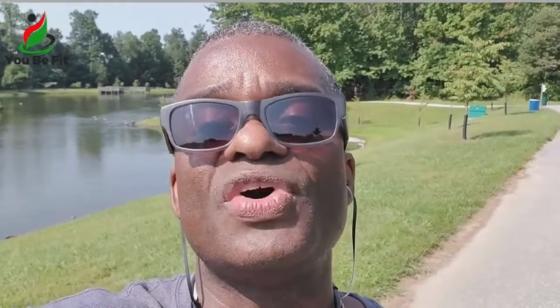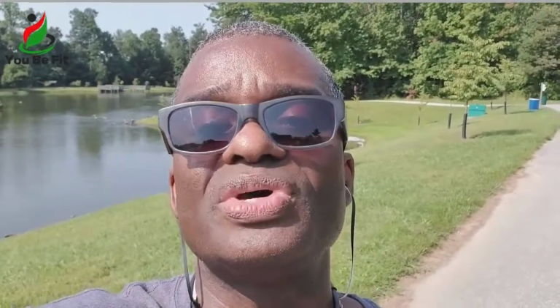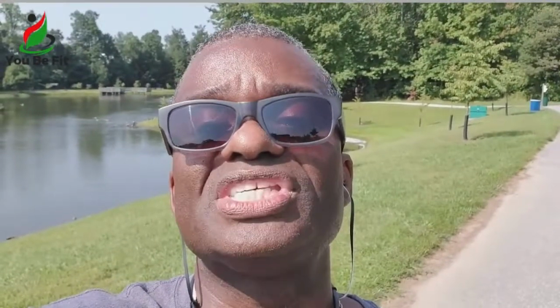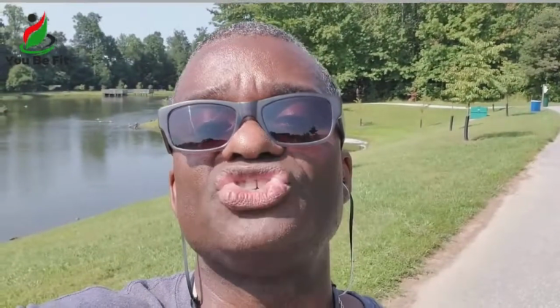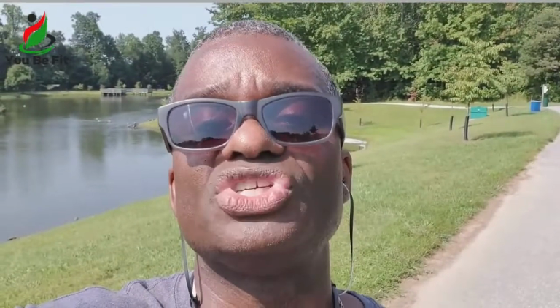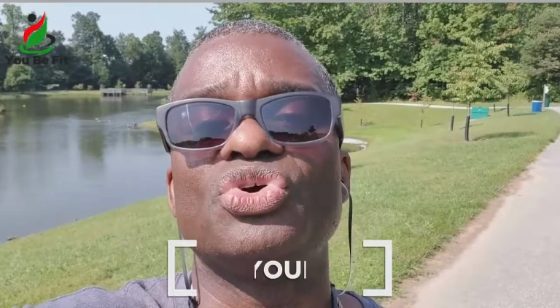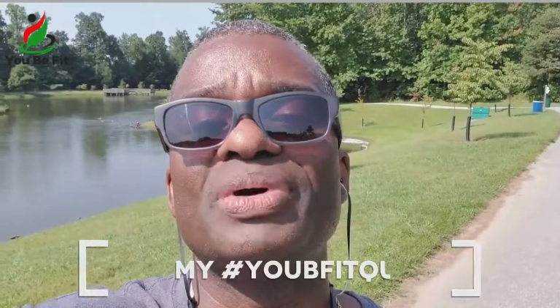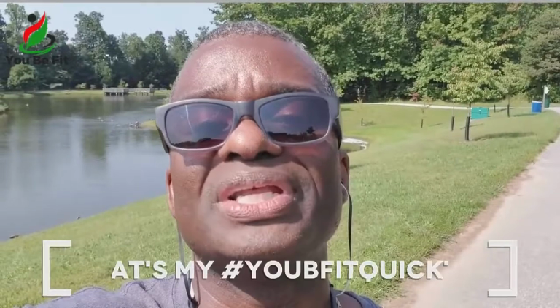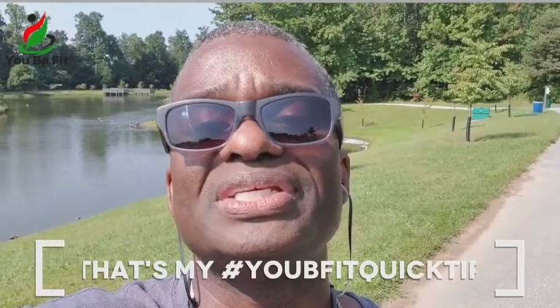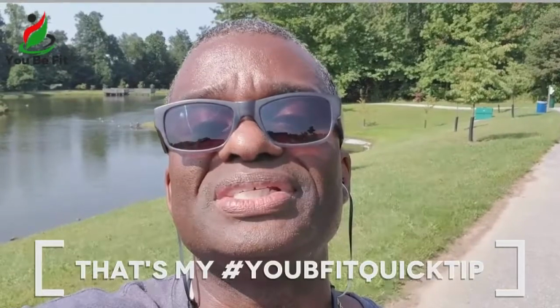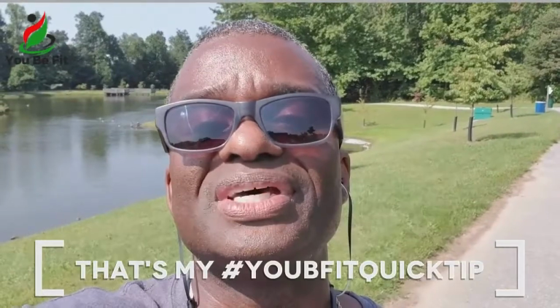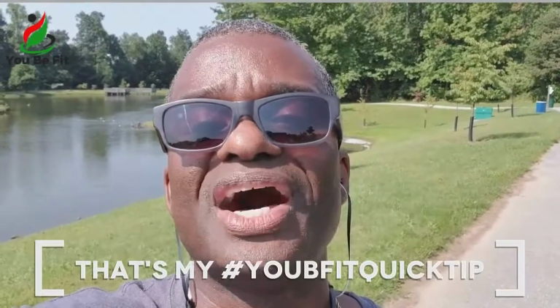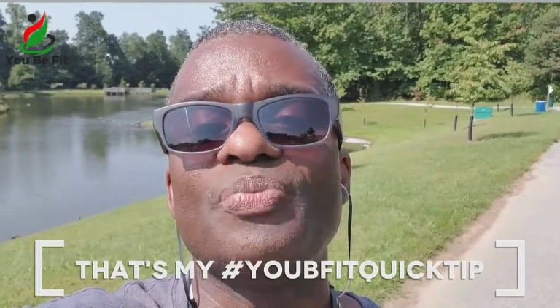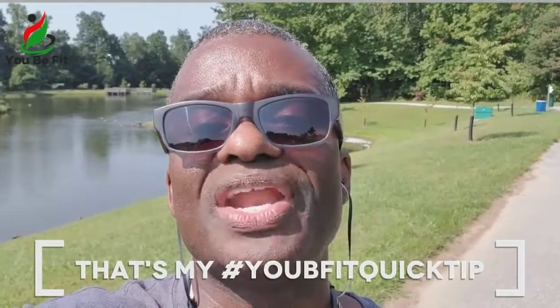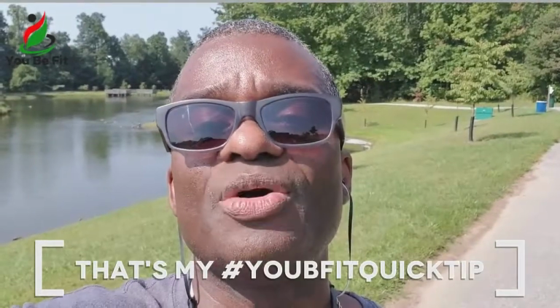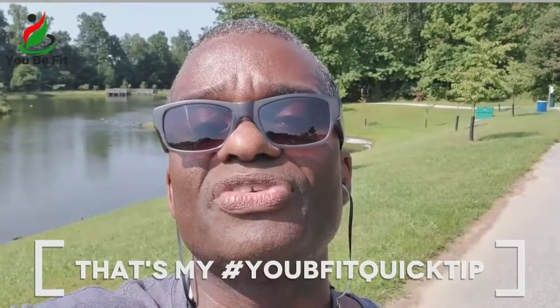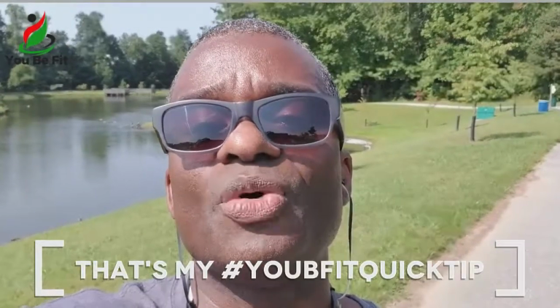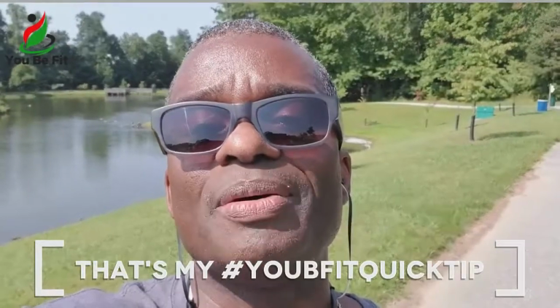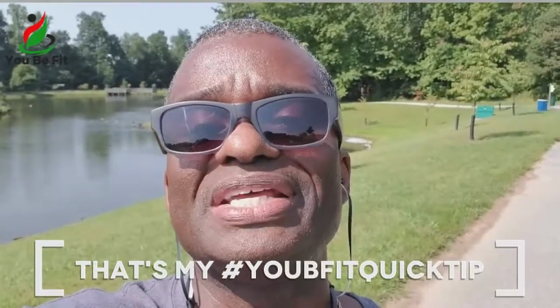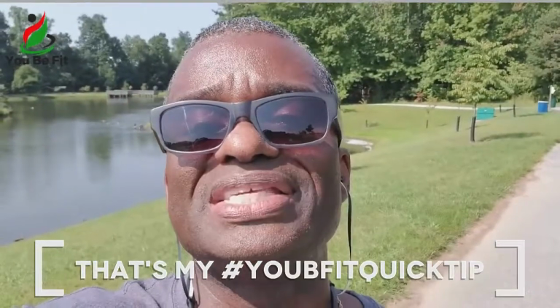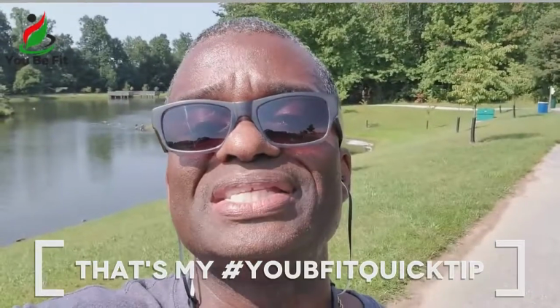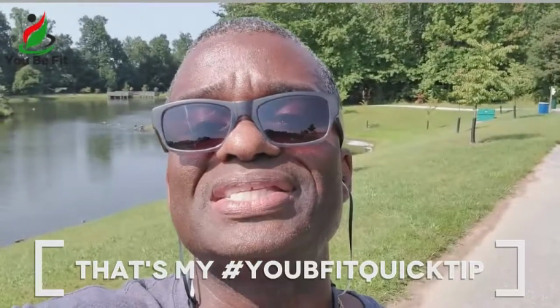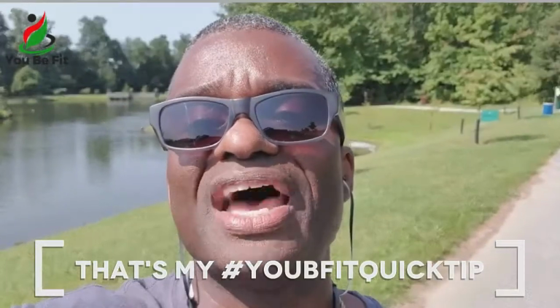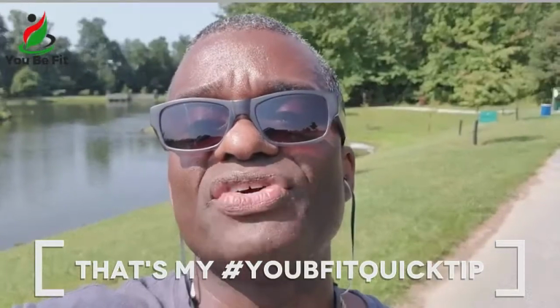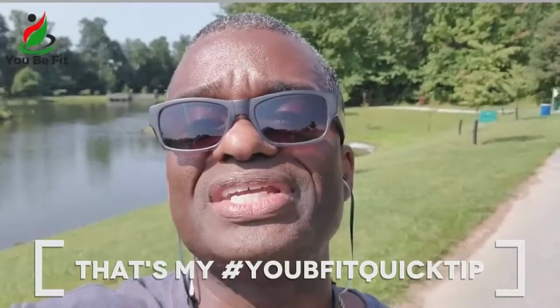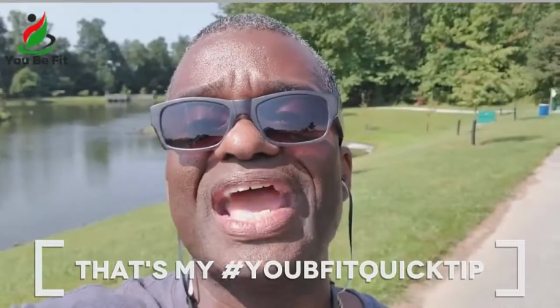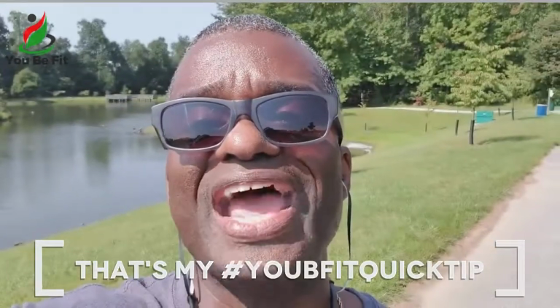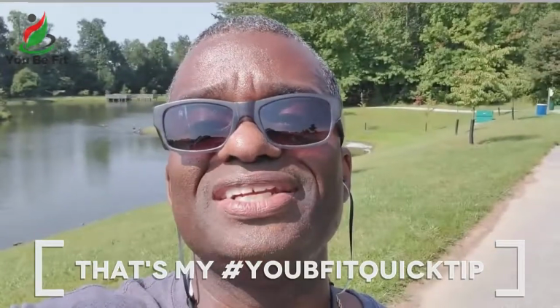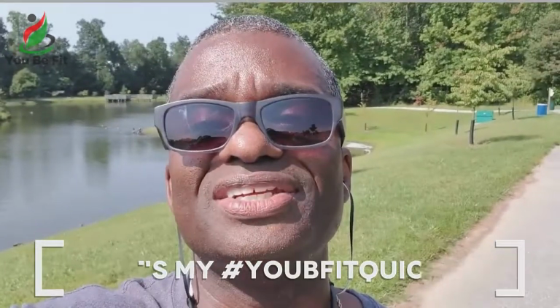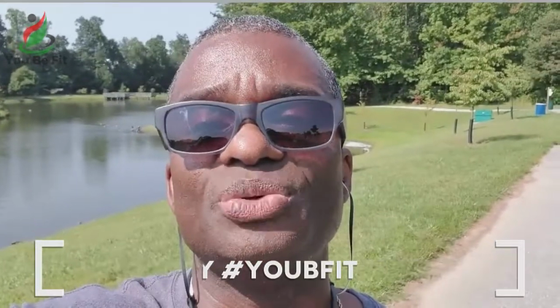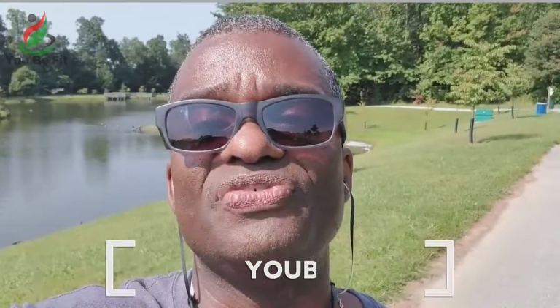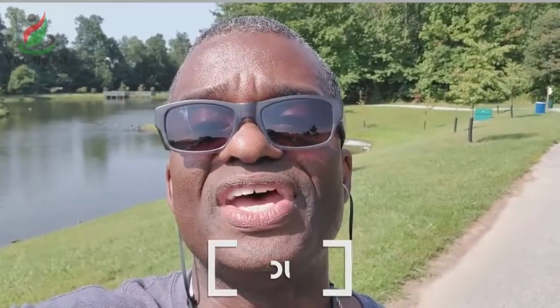Focus and trust your abilities. I hope that helps and I hope that made sense. Have a great day and you be fit.